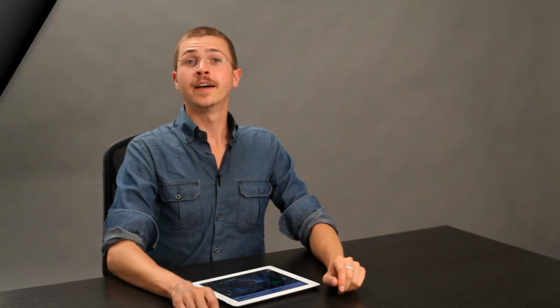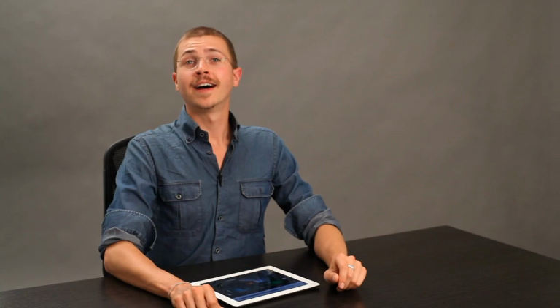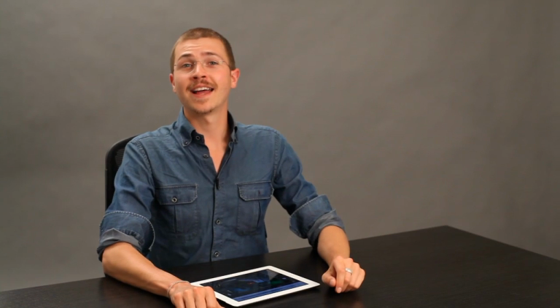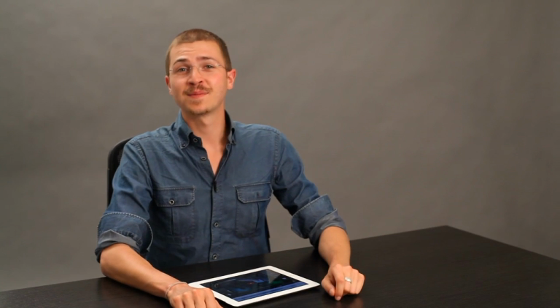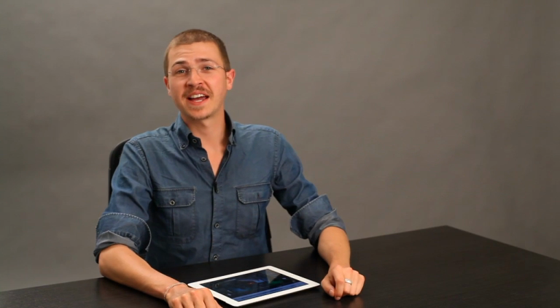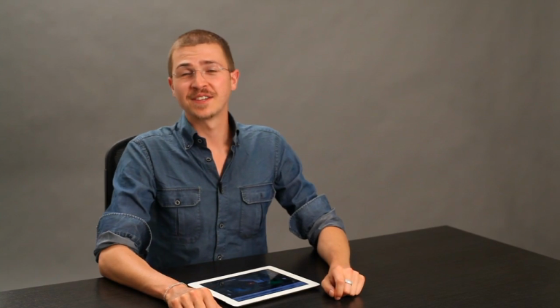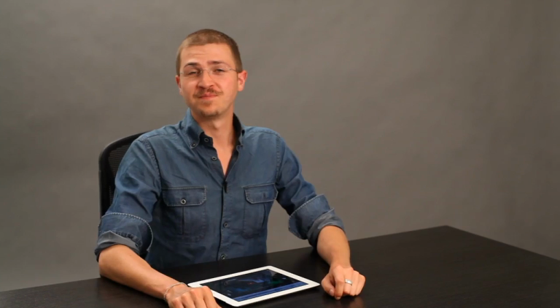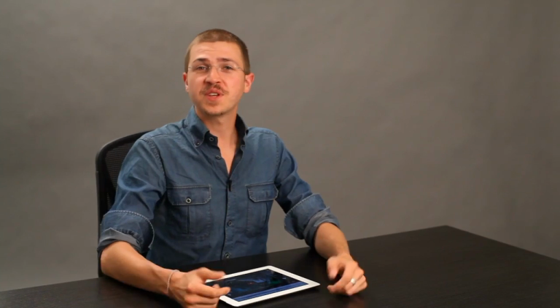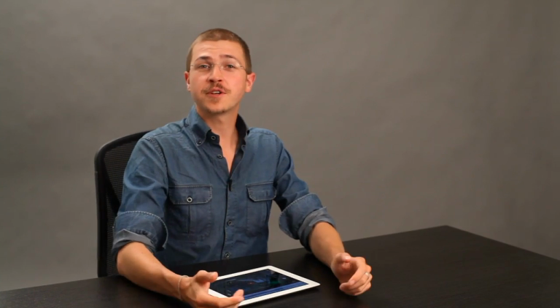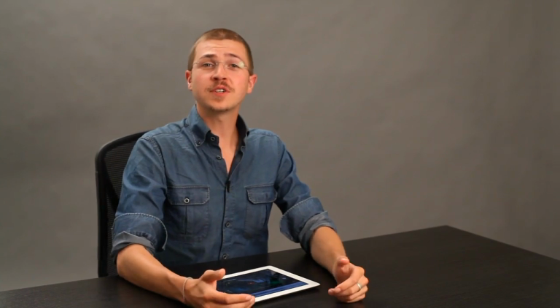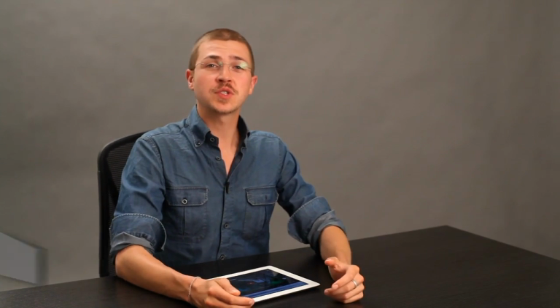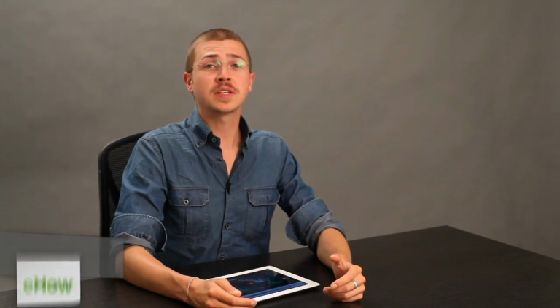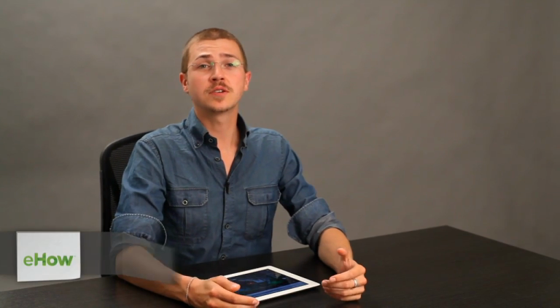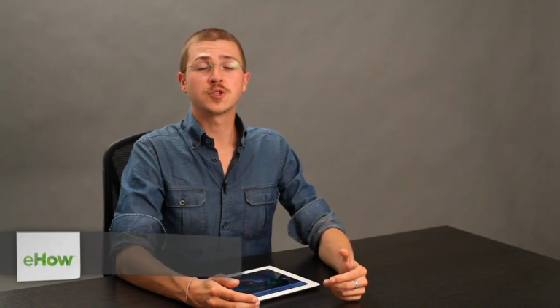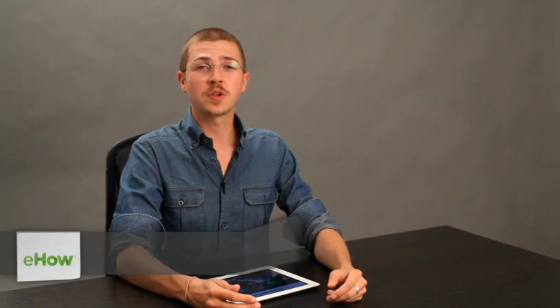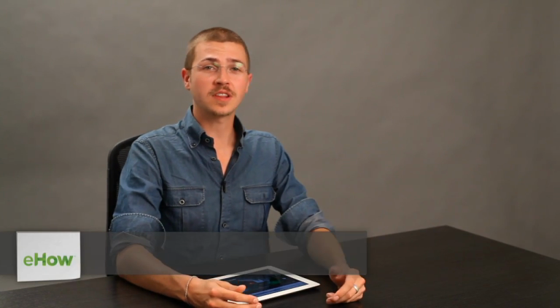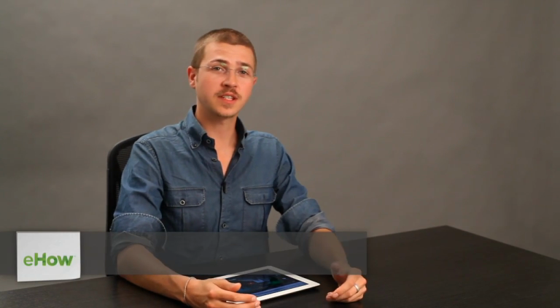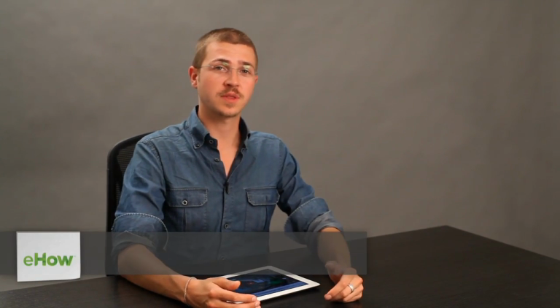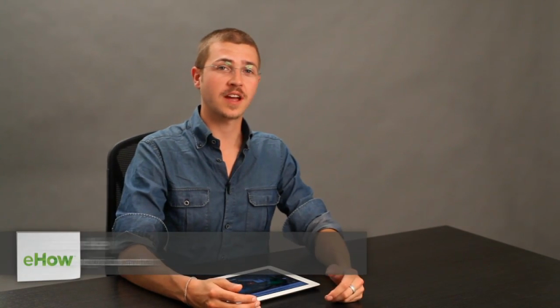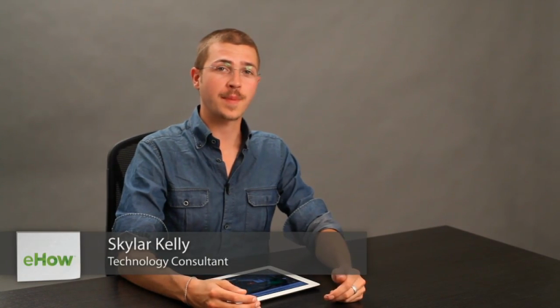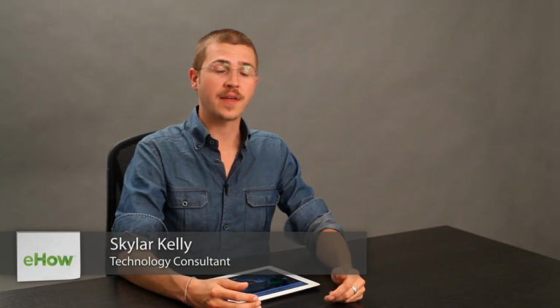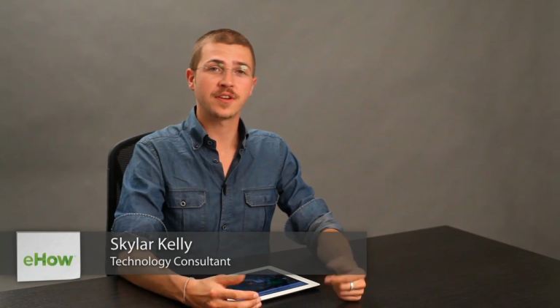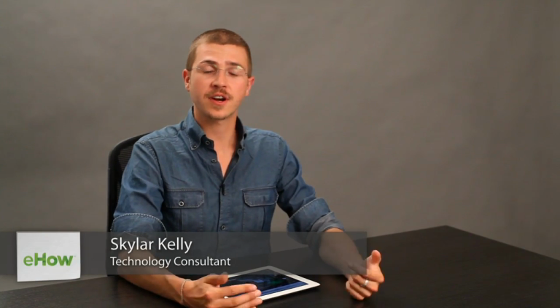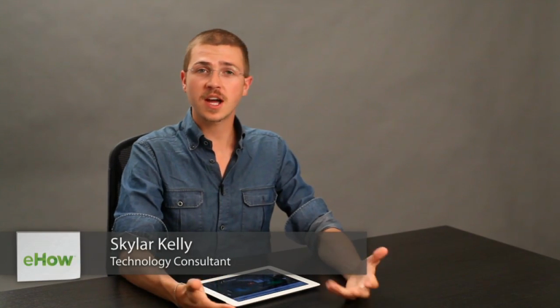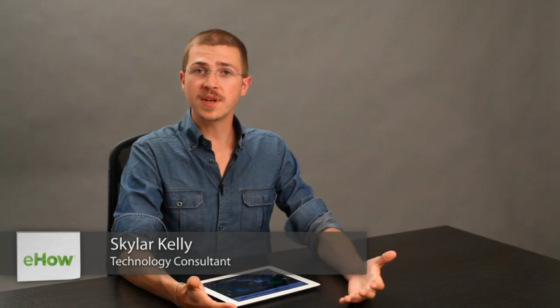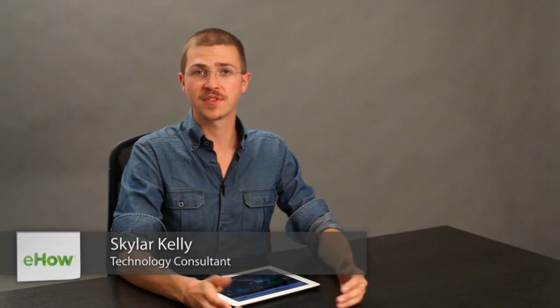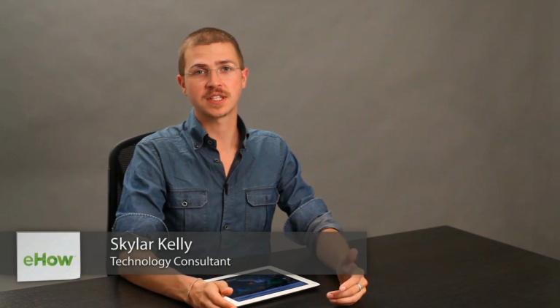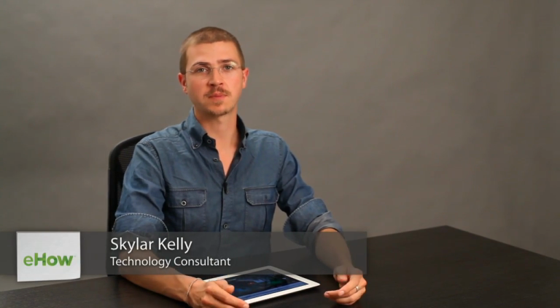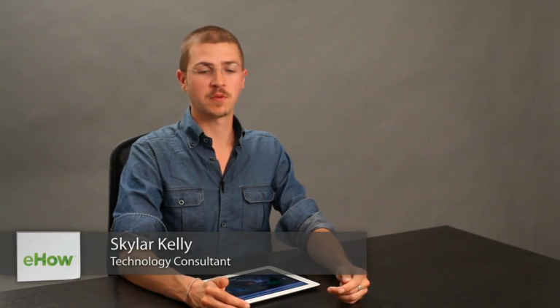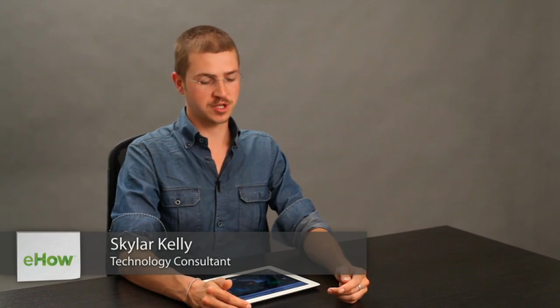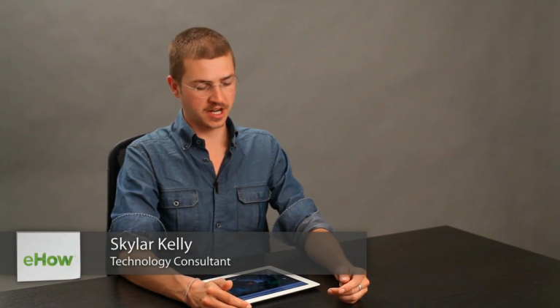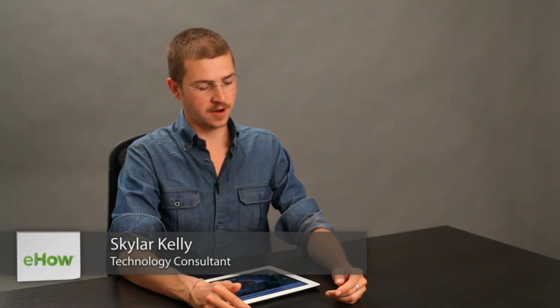Hi, I'm Skylar. If you're interested in controlling lights with an iPad, there are a couple different things you might want to check out.